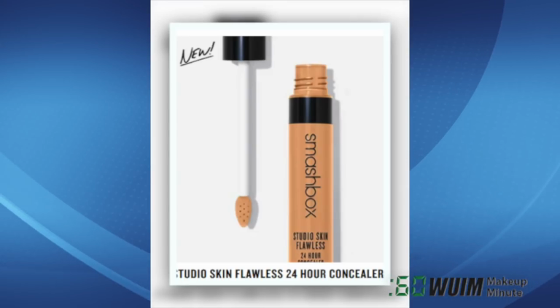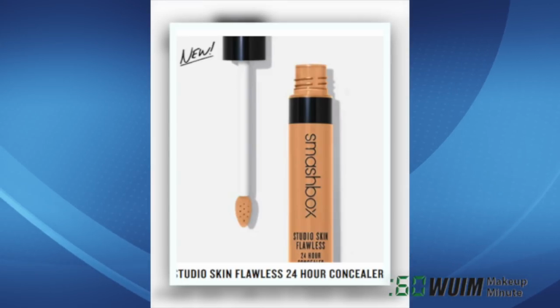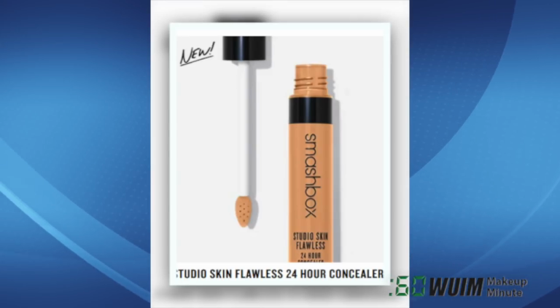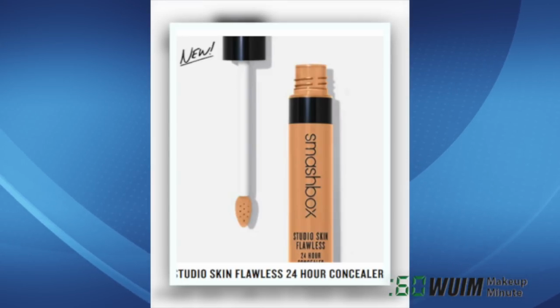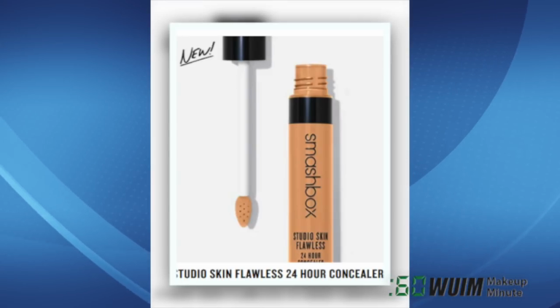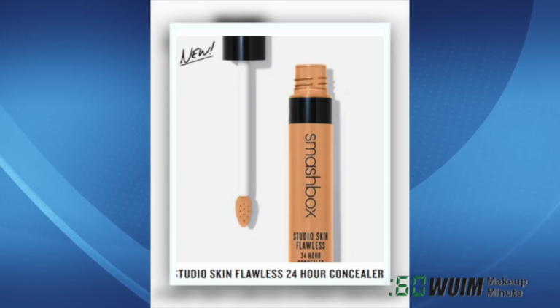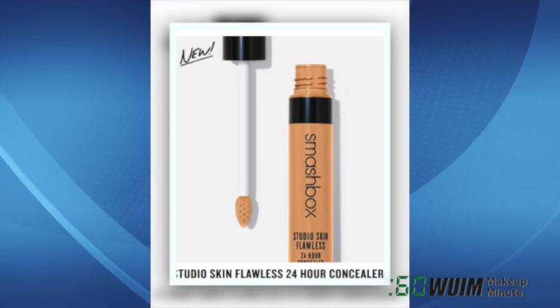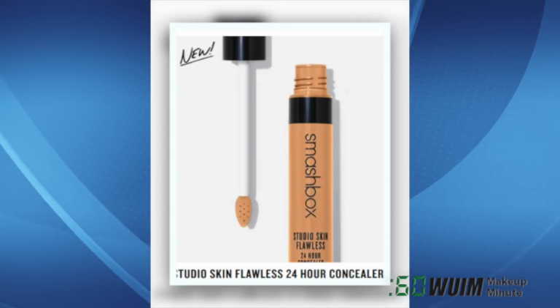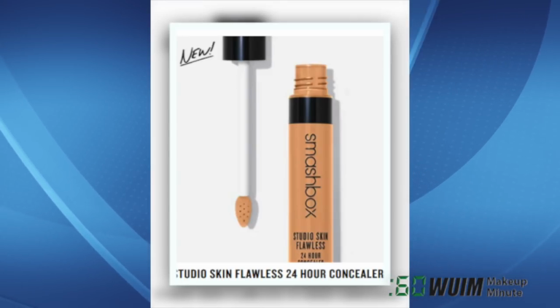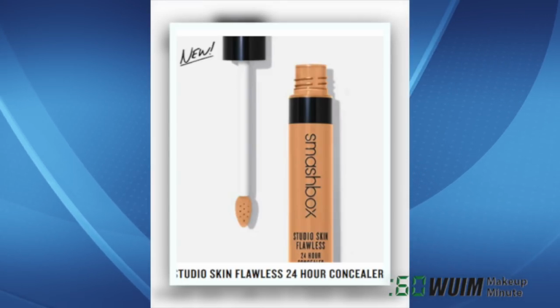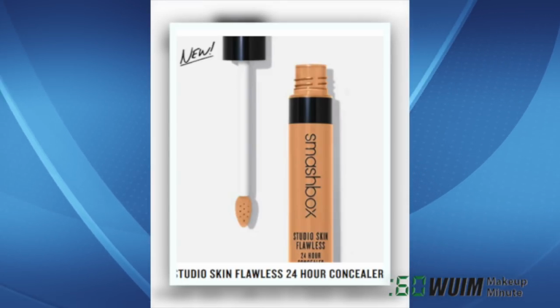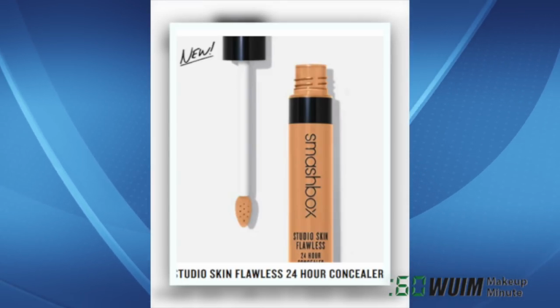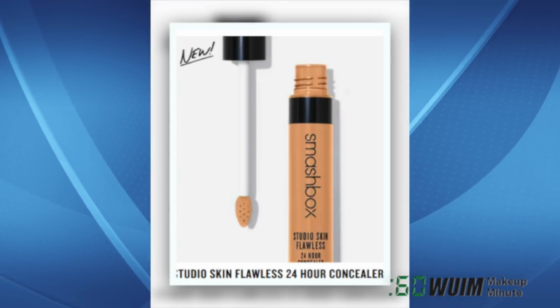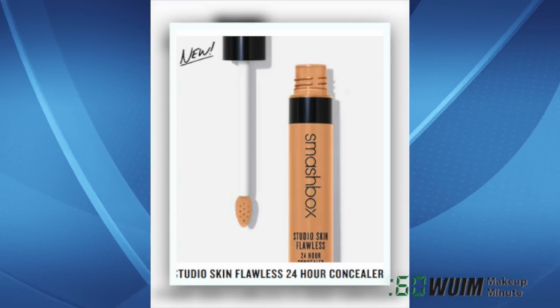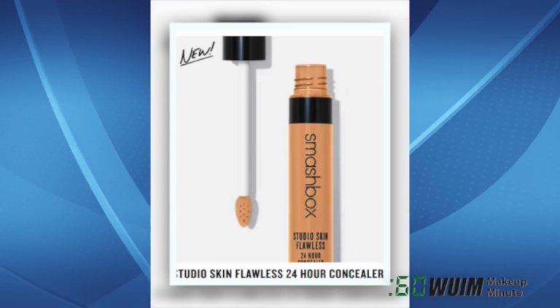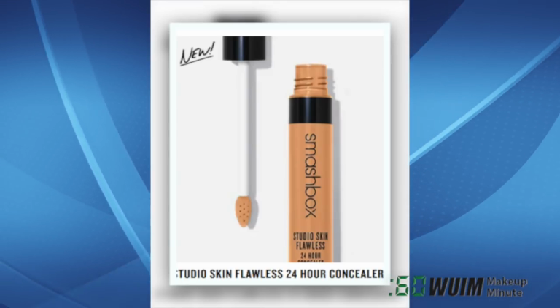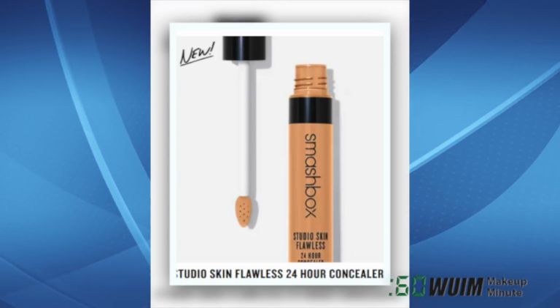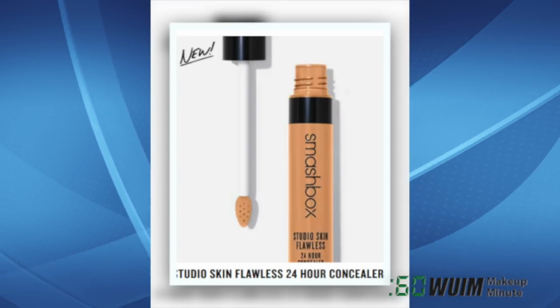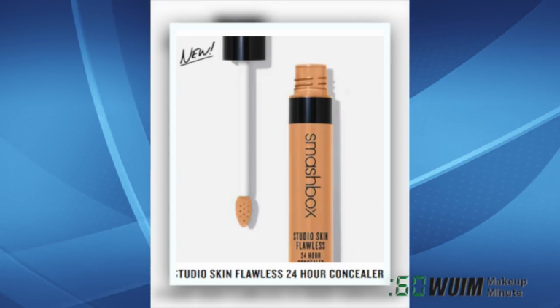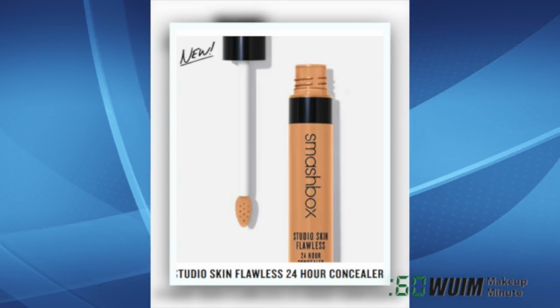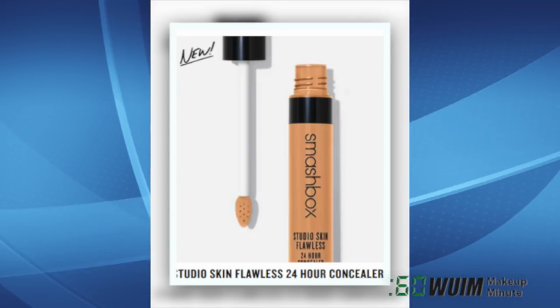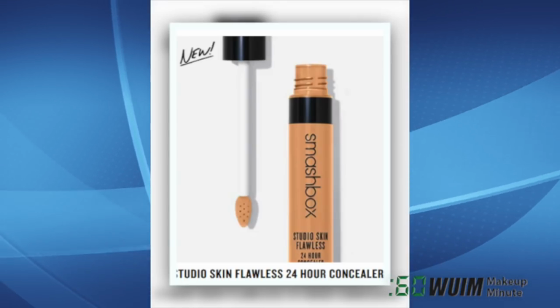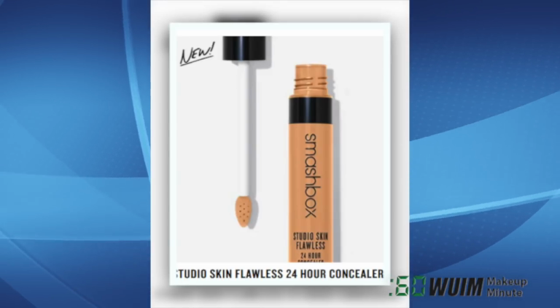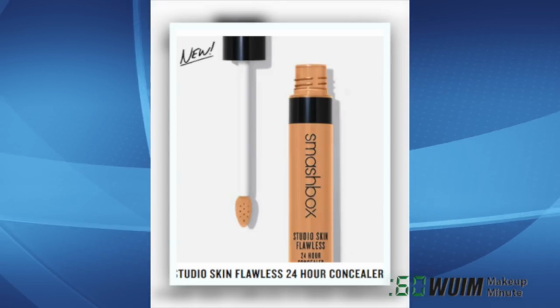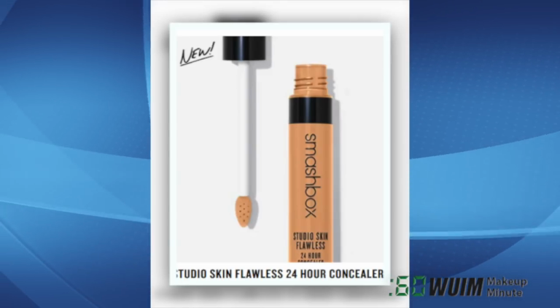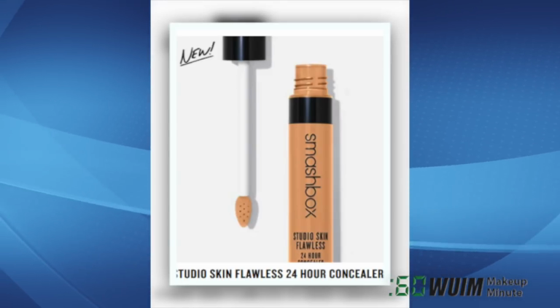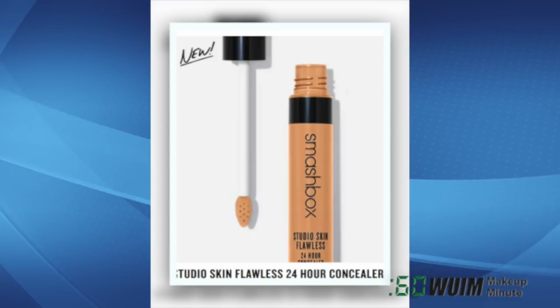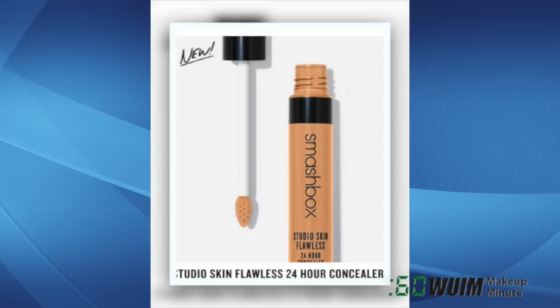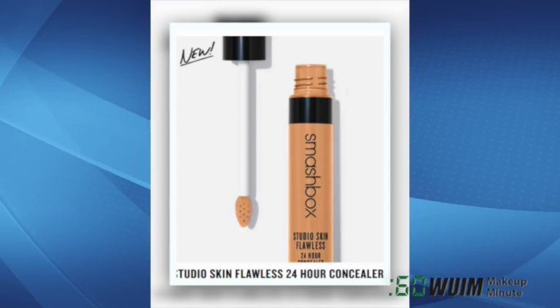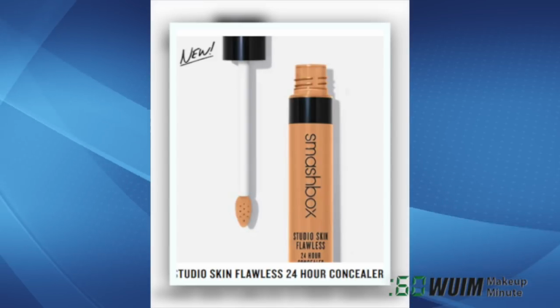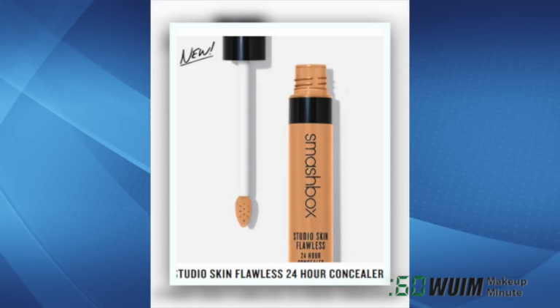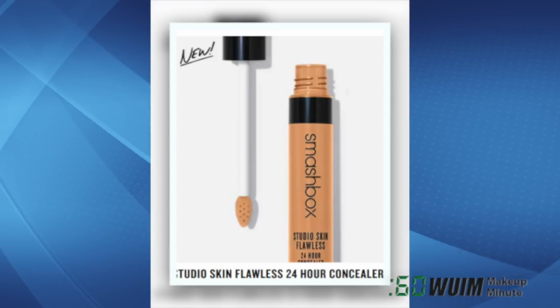According to Smashbox, this is a reboot — a new formula with more coverage and a new applicator, and more shades too.